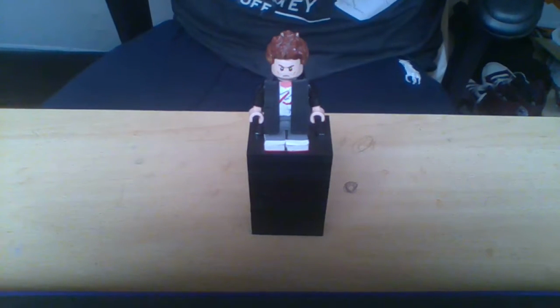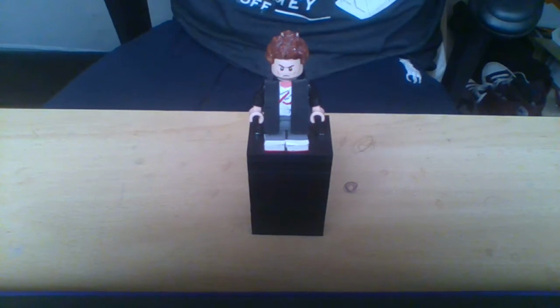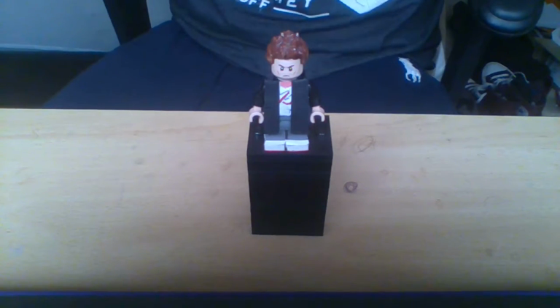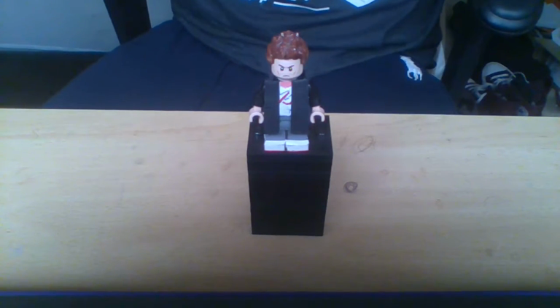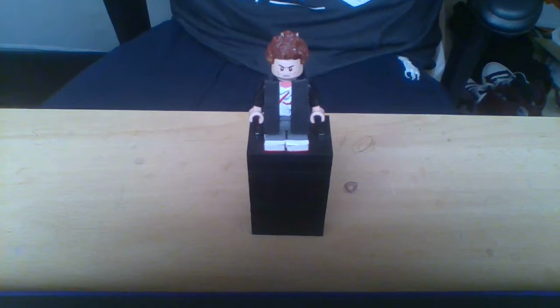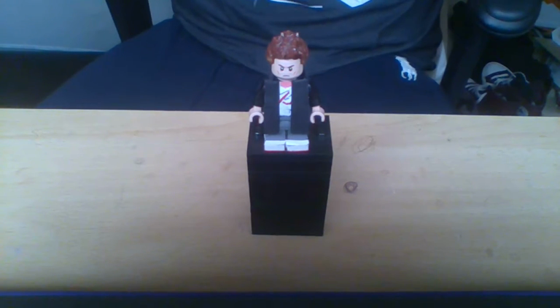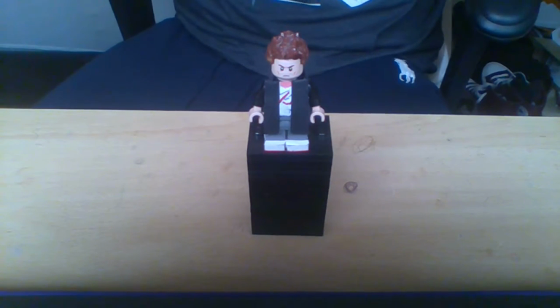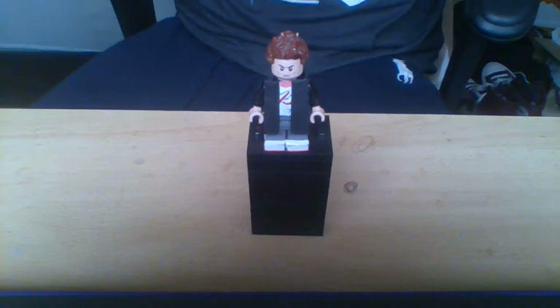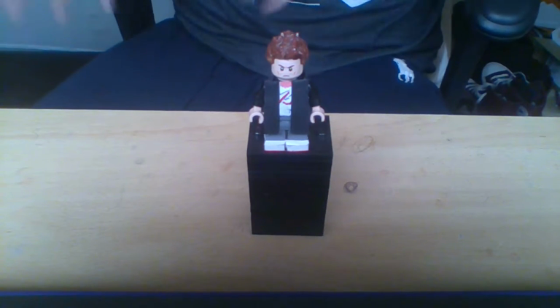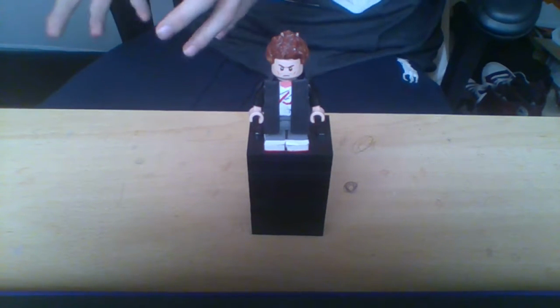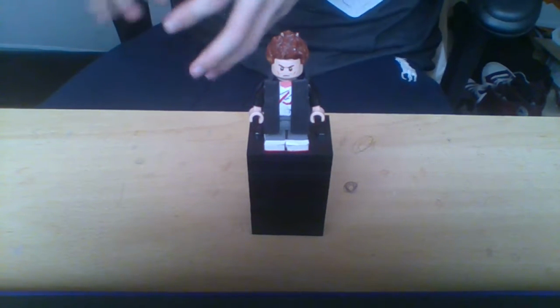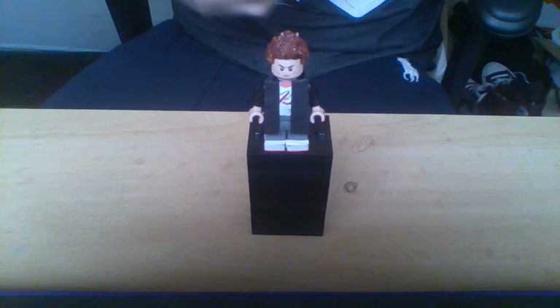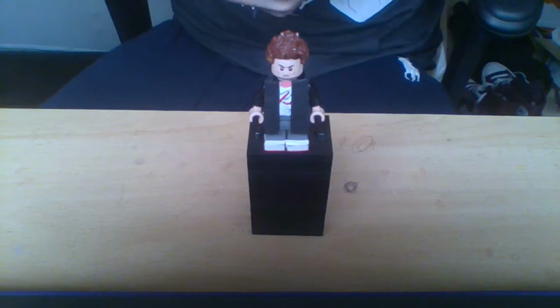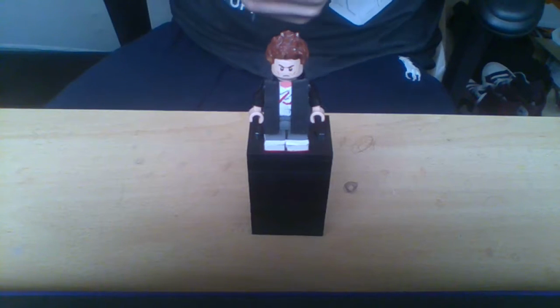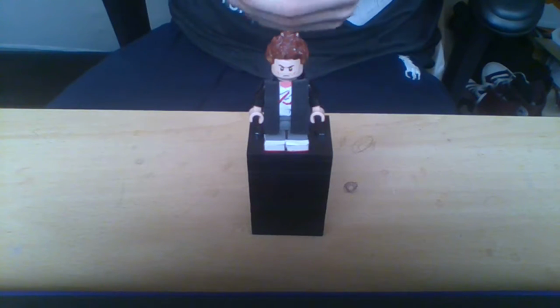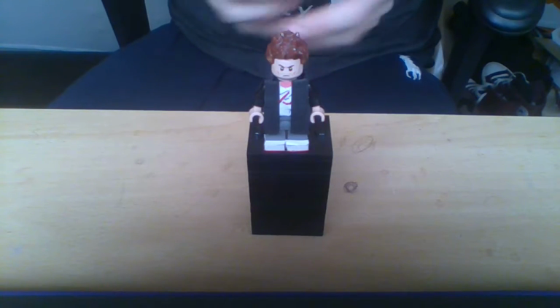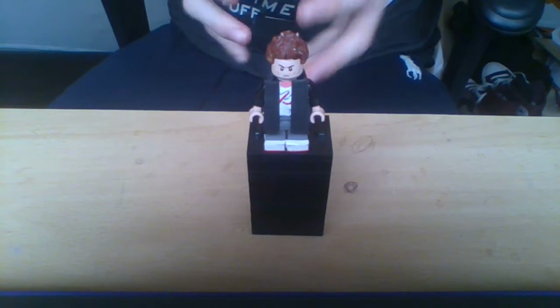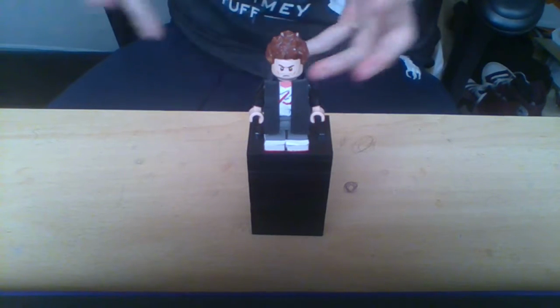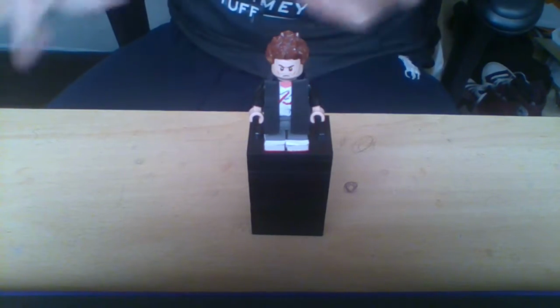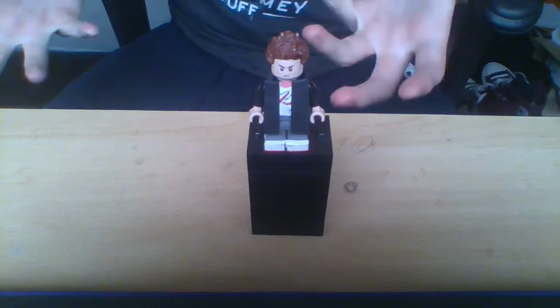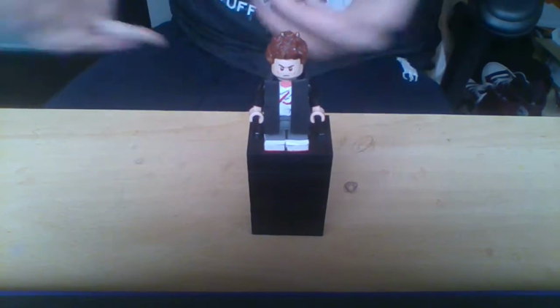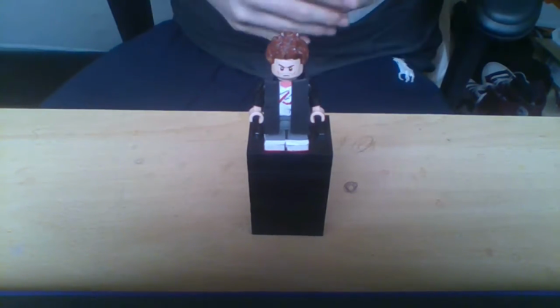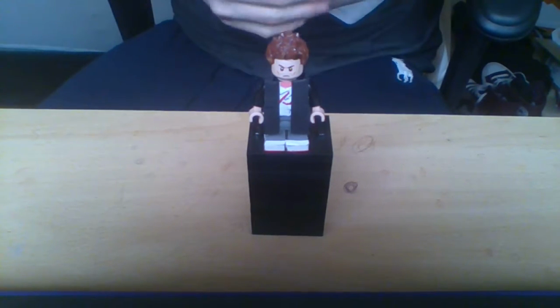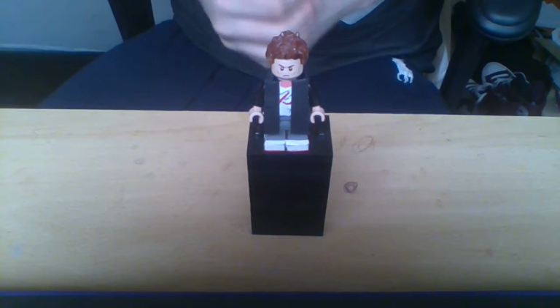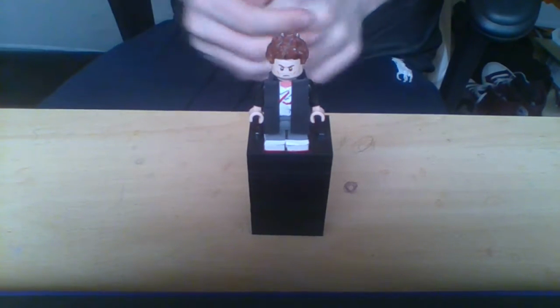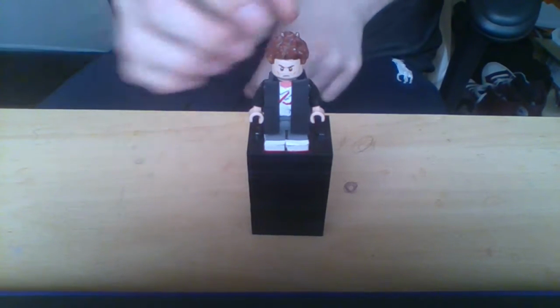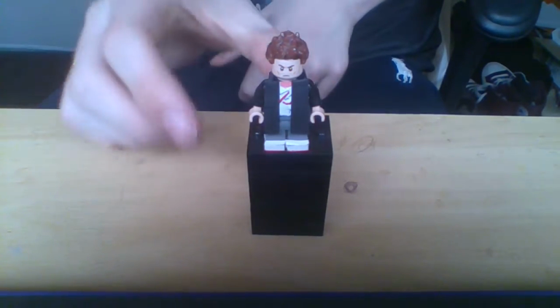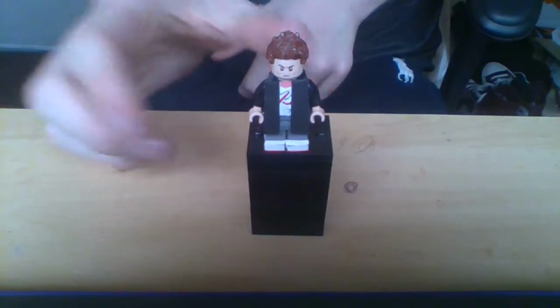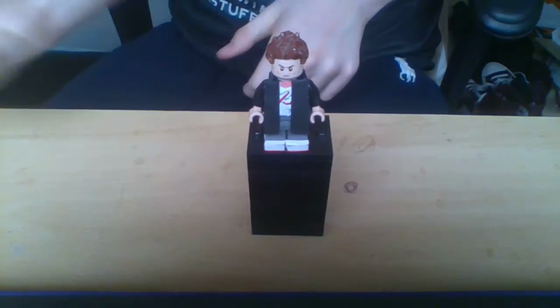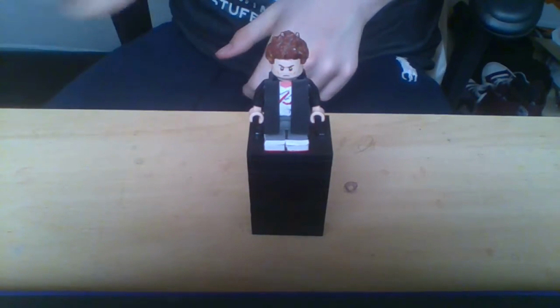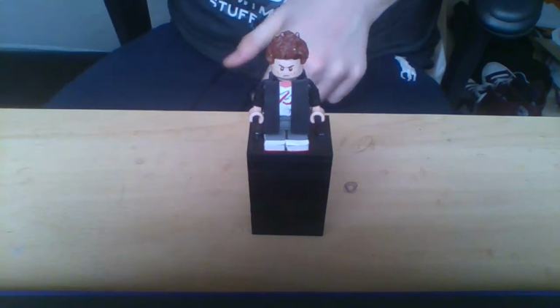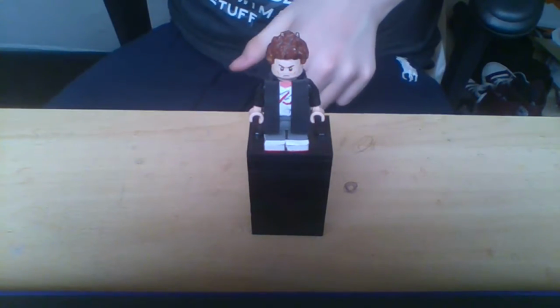Now, the jacket — if you look at my Instagram, it's basically like the Sherlock jacket, and I wore it yesterday.